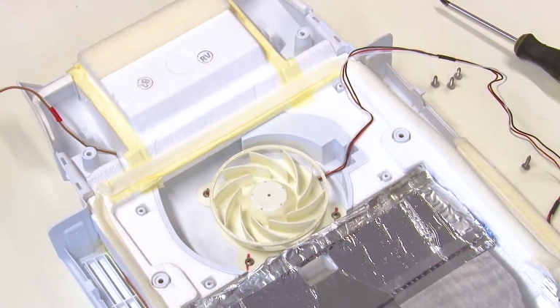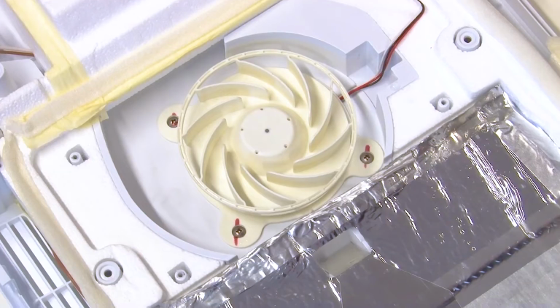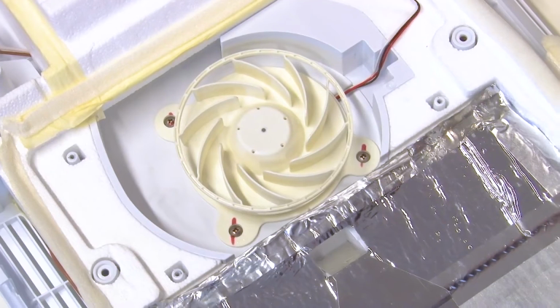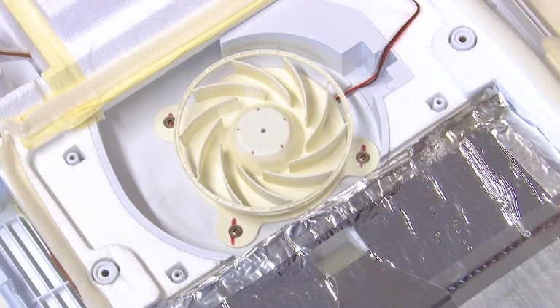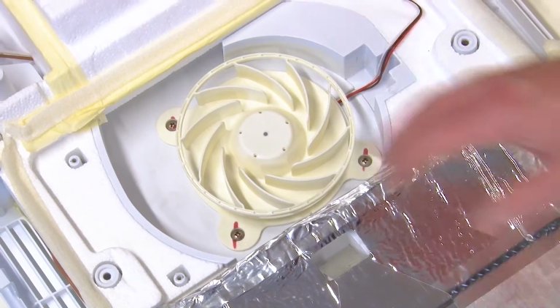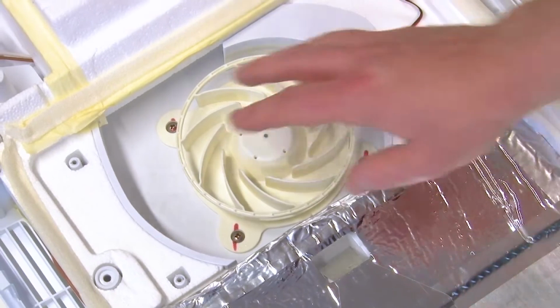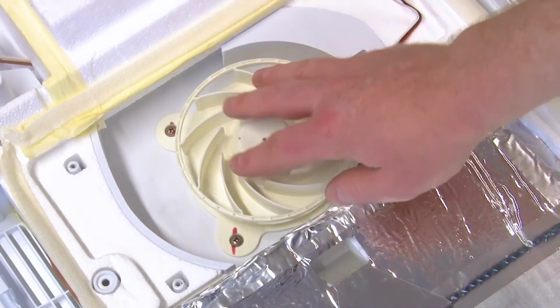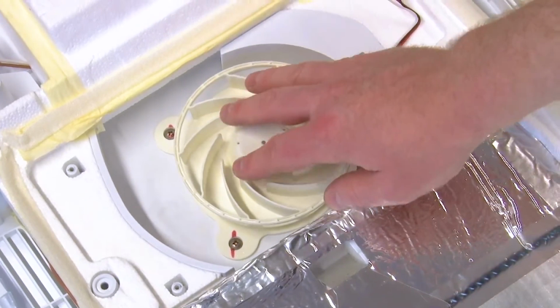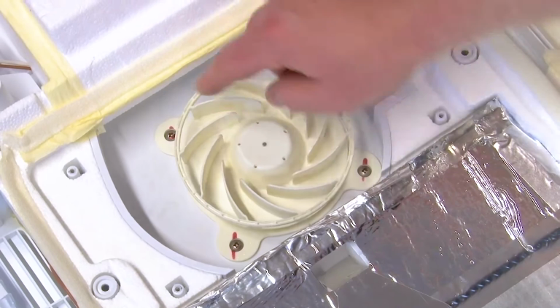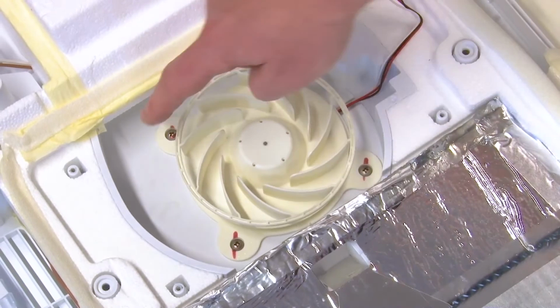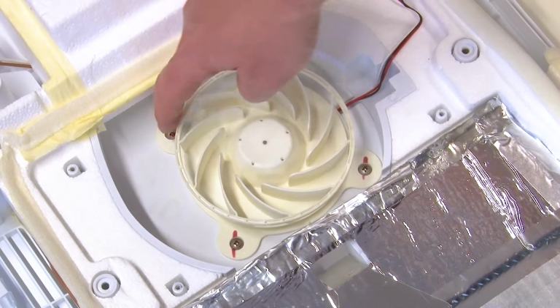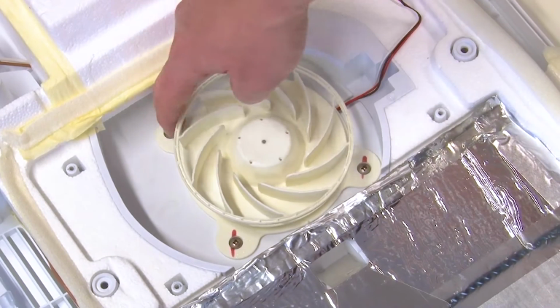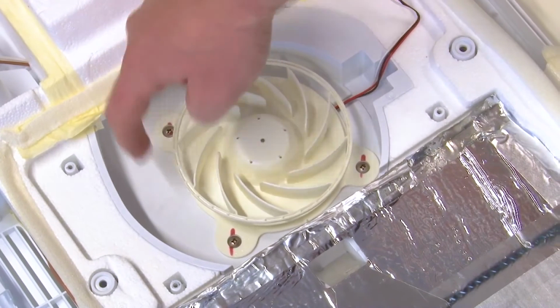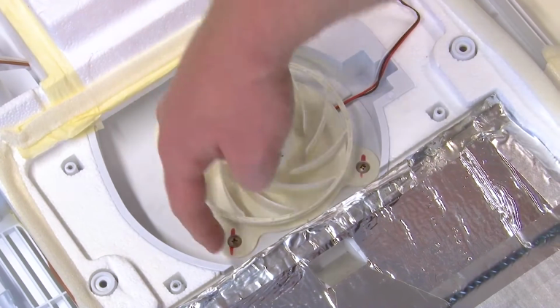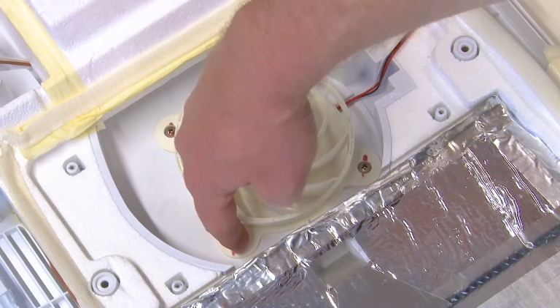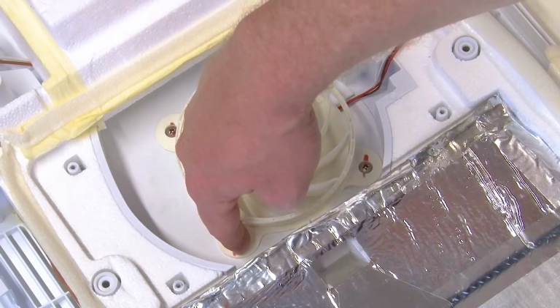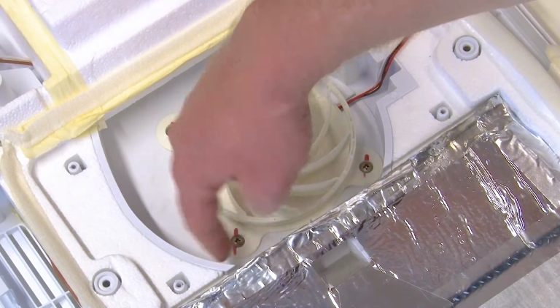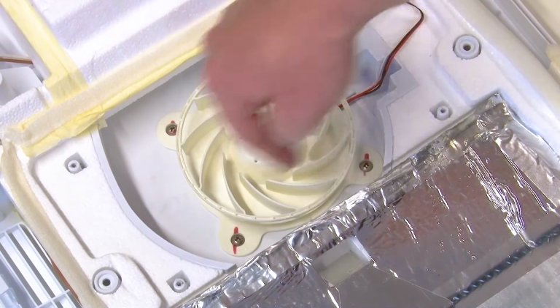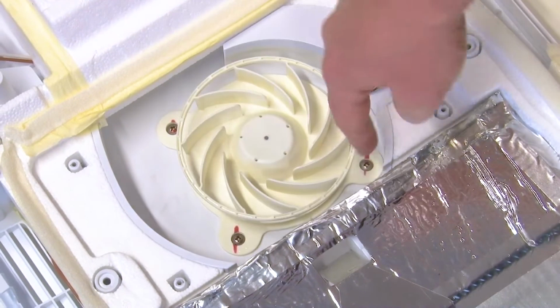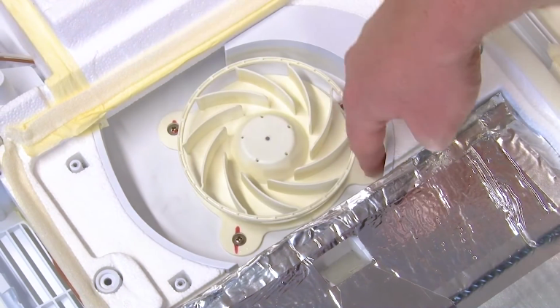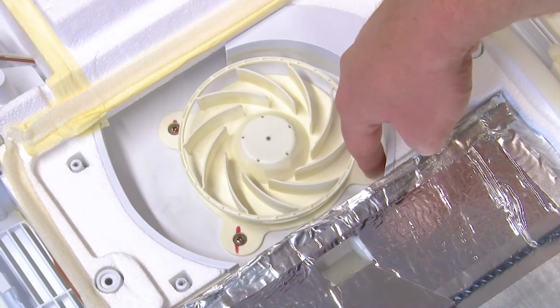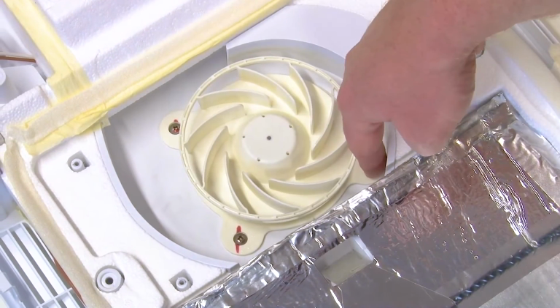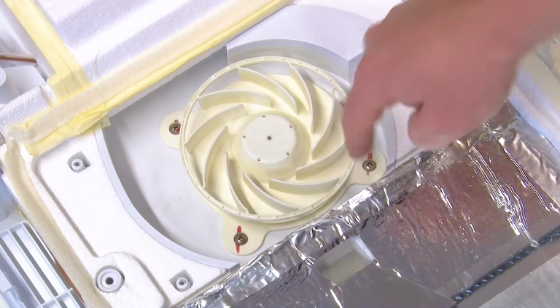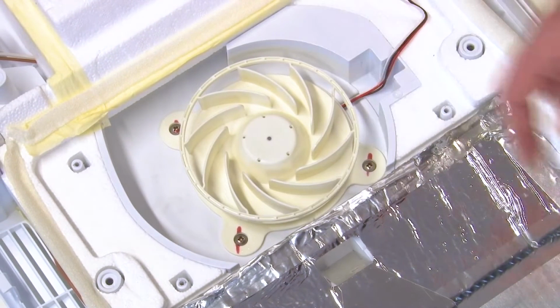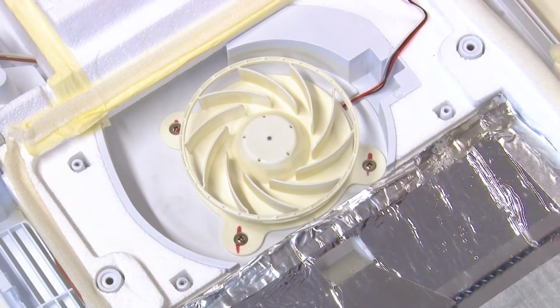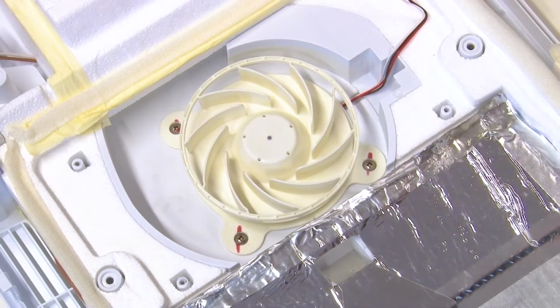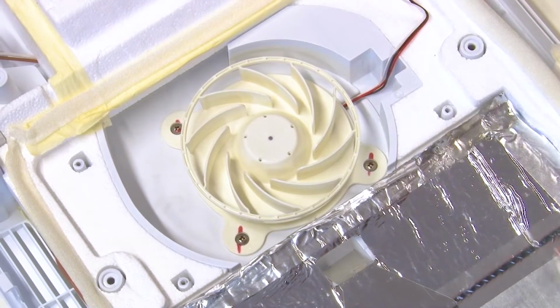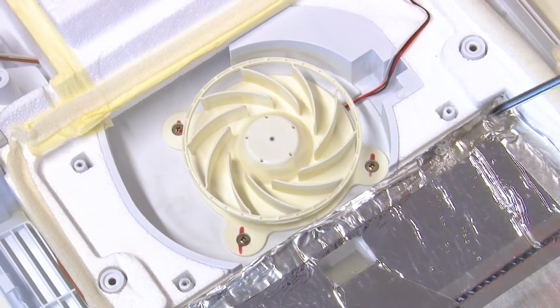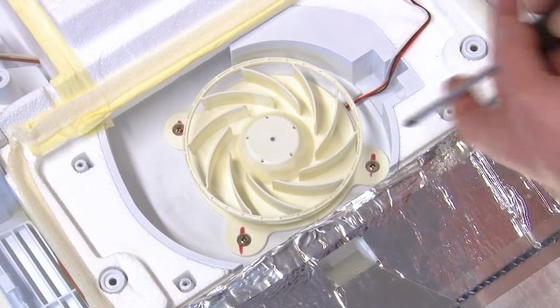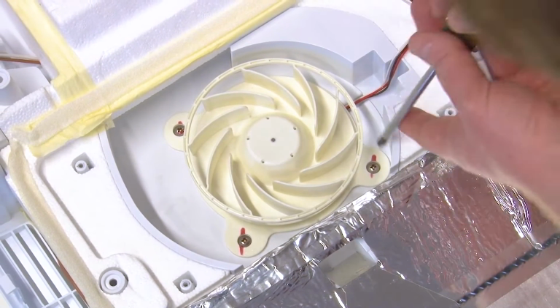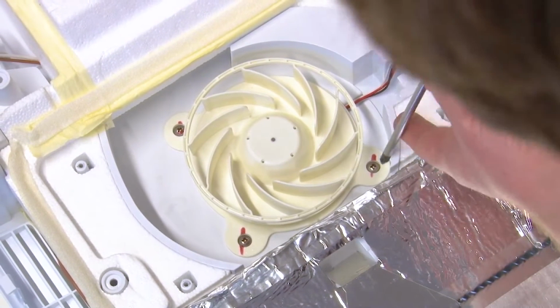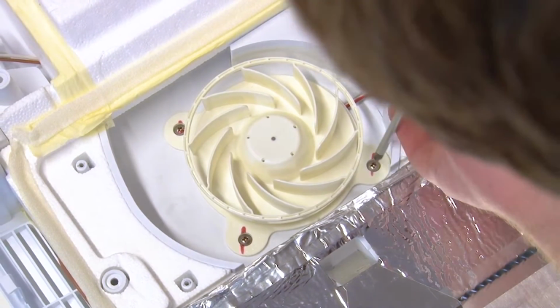To remove the fan, undo the three screws that hold it in place and pull it away.